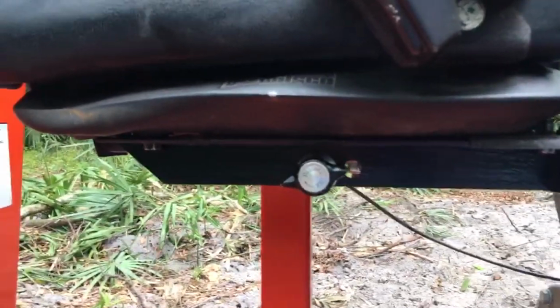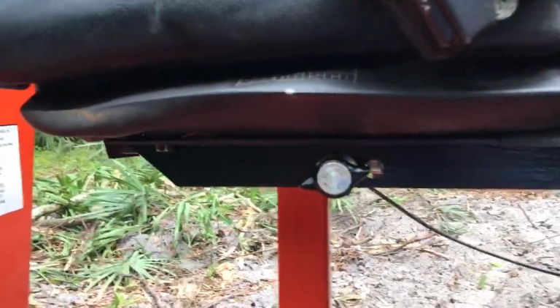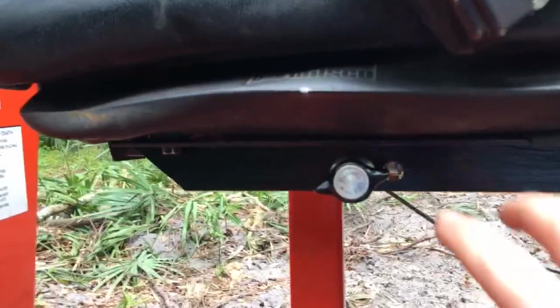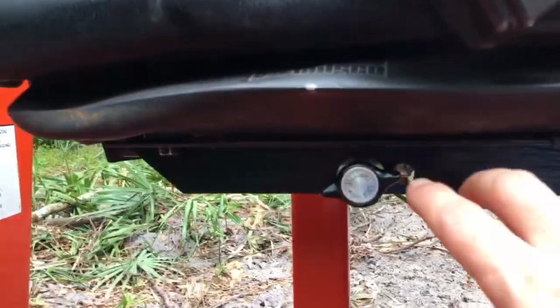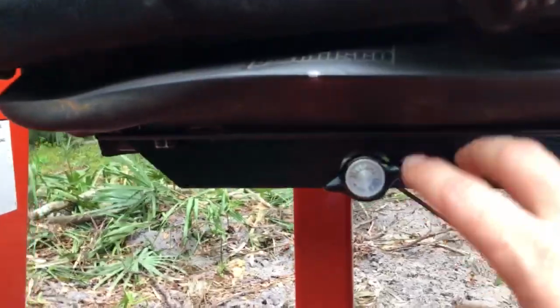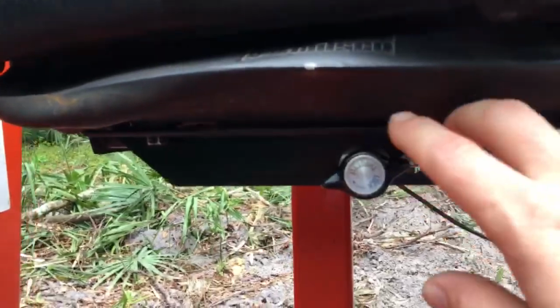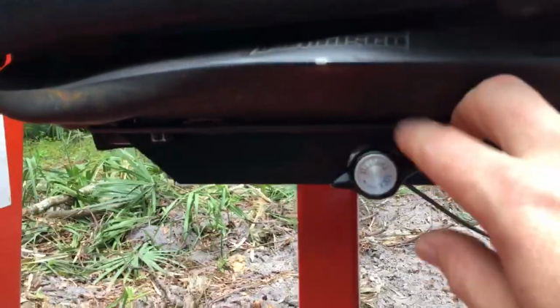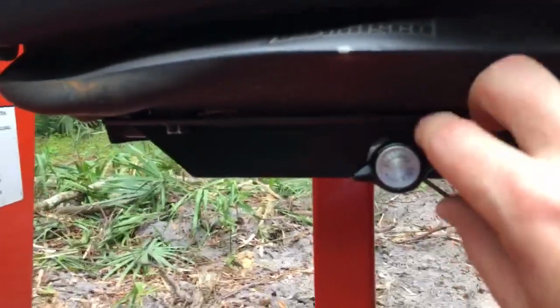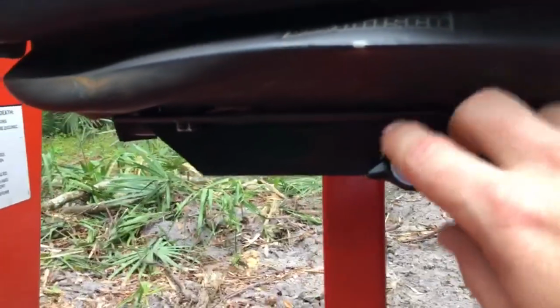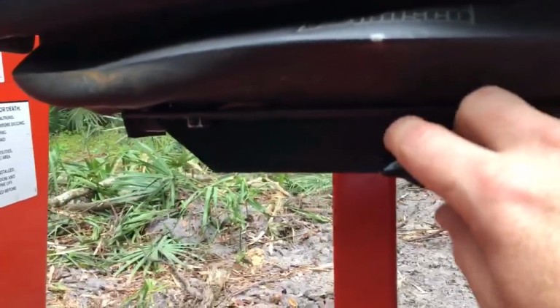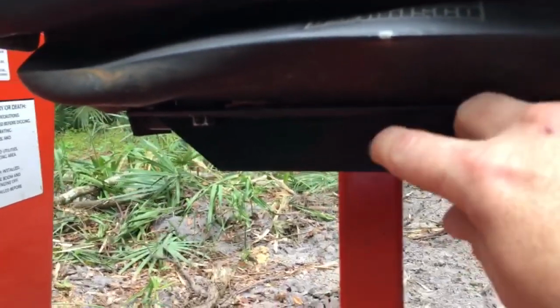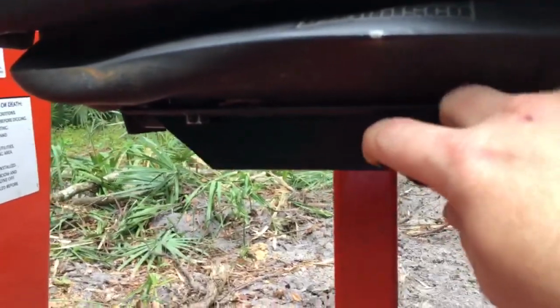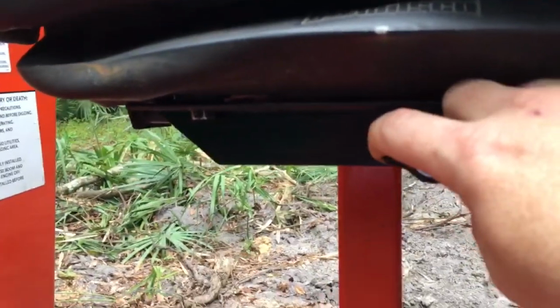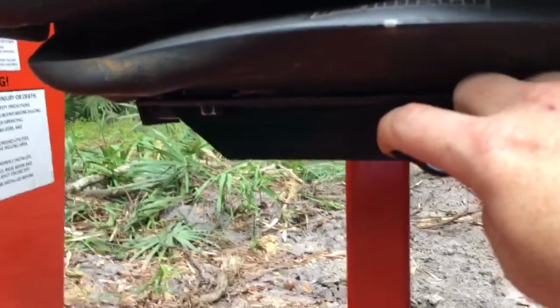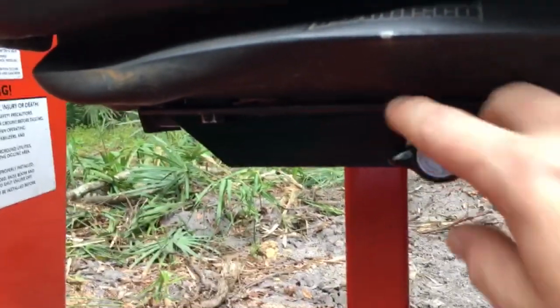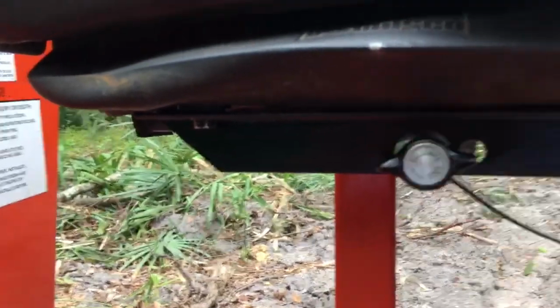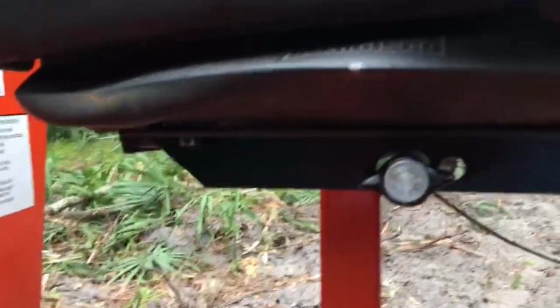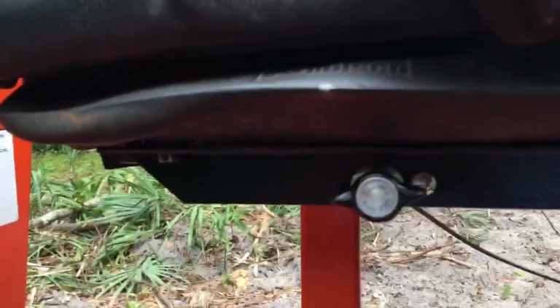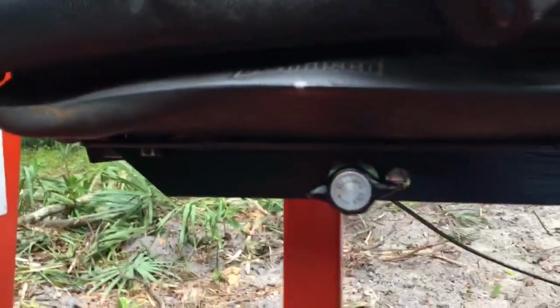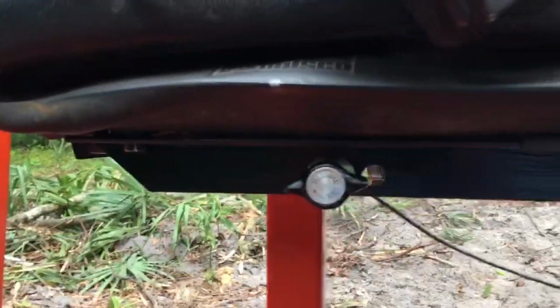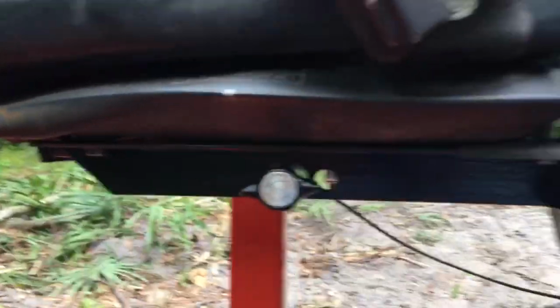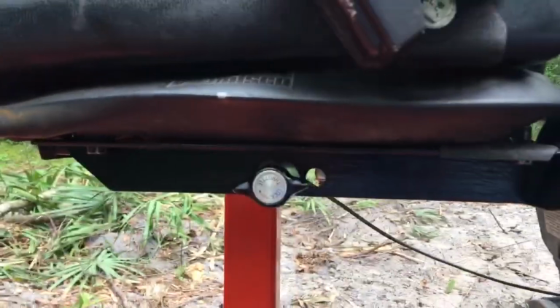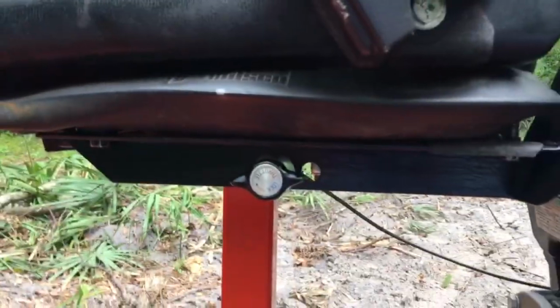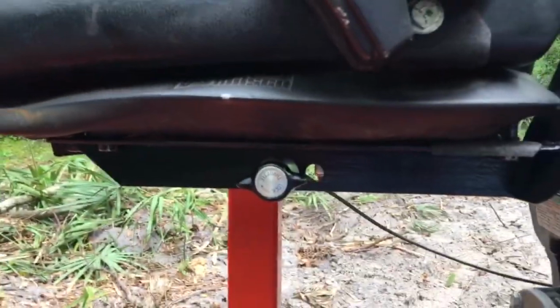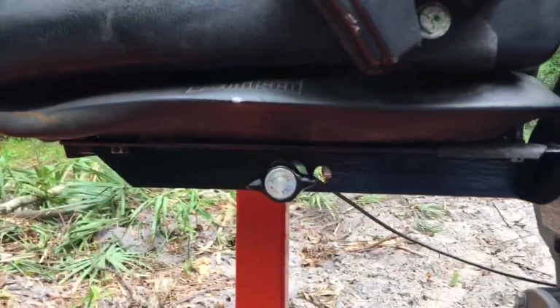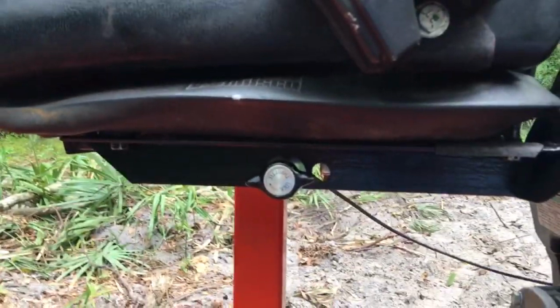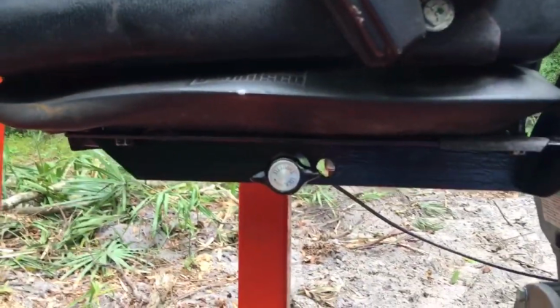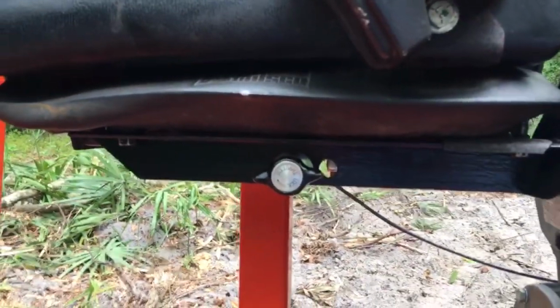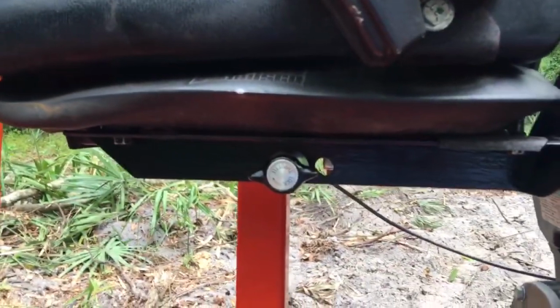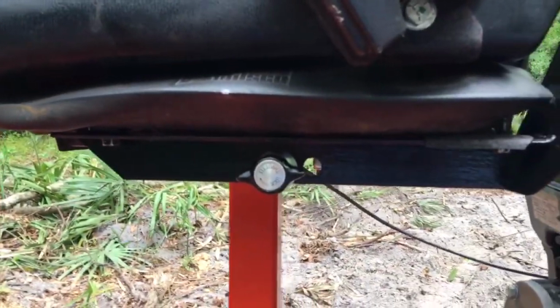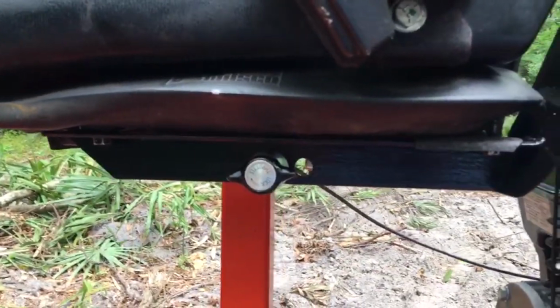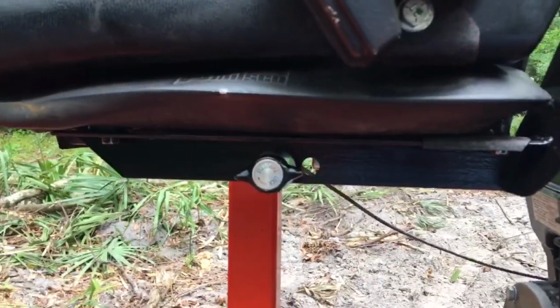I did add a throttle extension to it because once you have the larger seat, you can't reach the throttle.